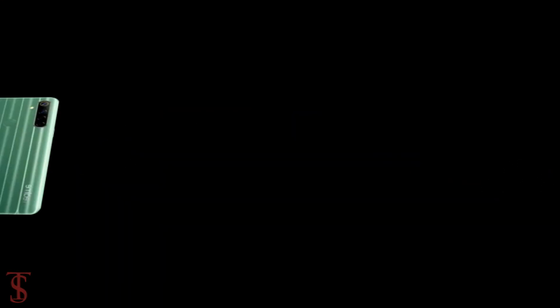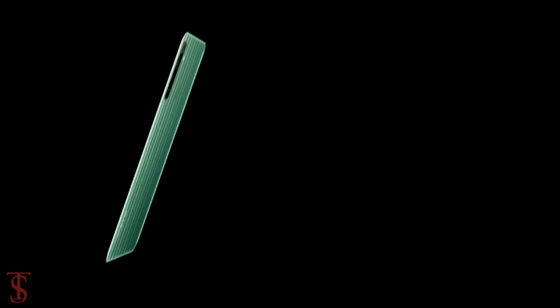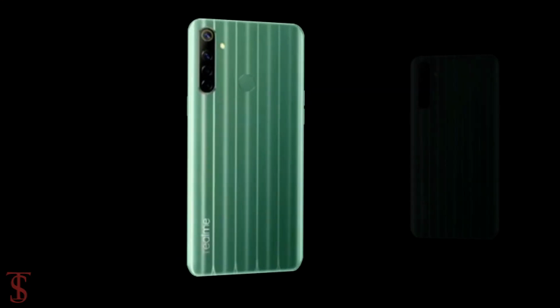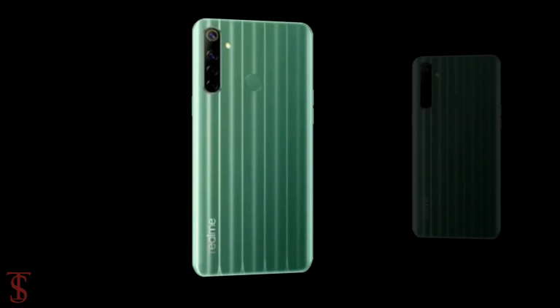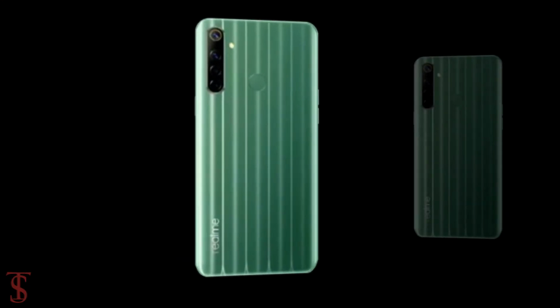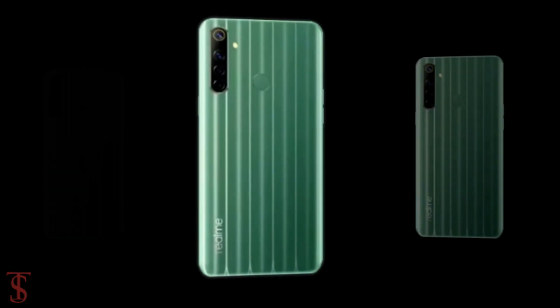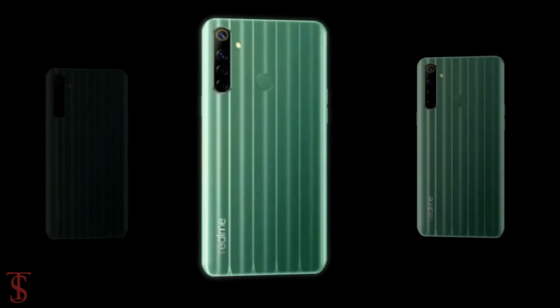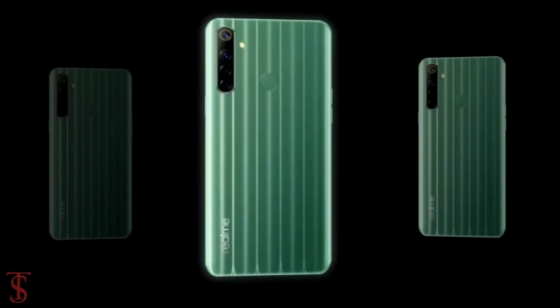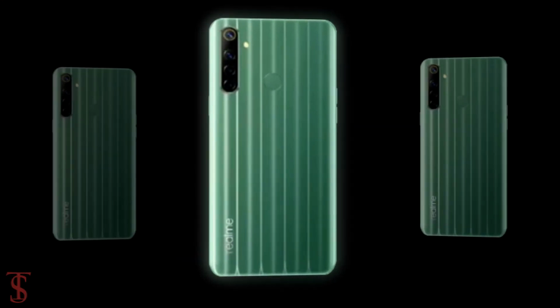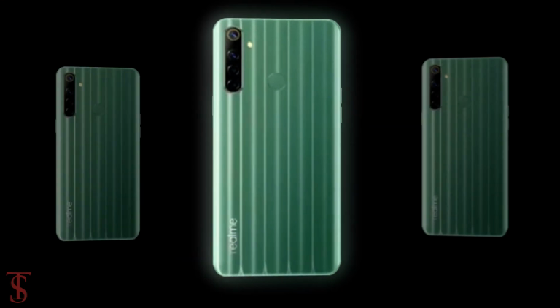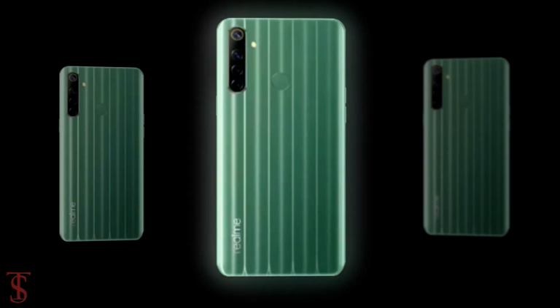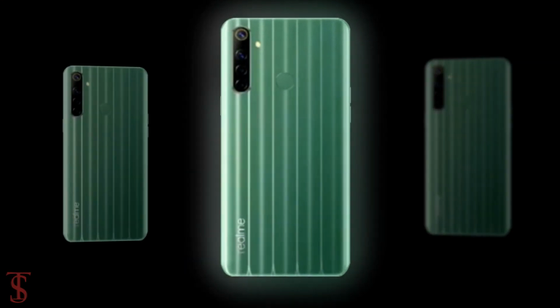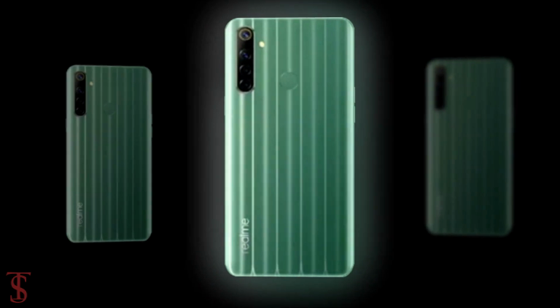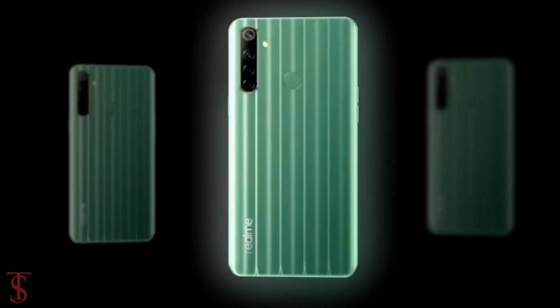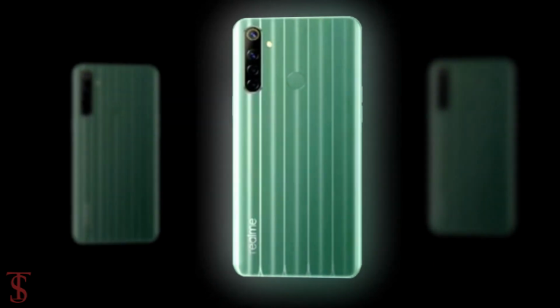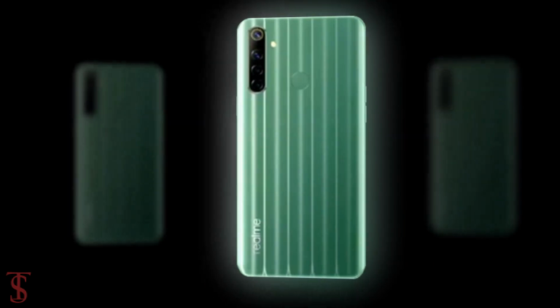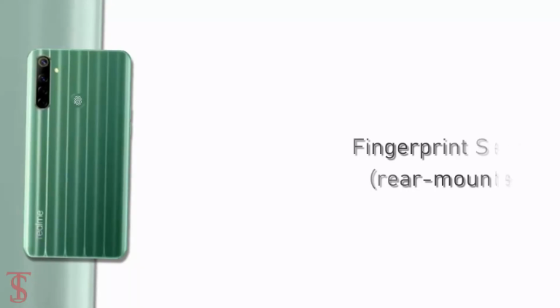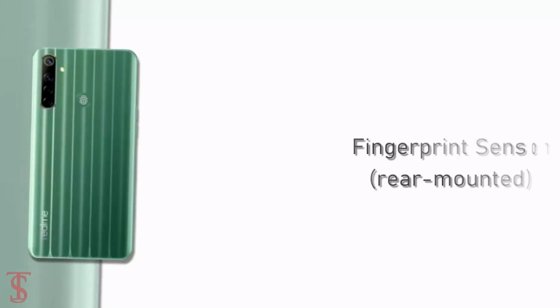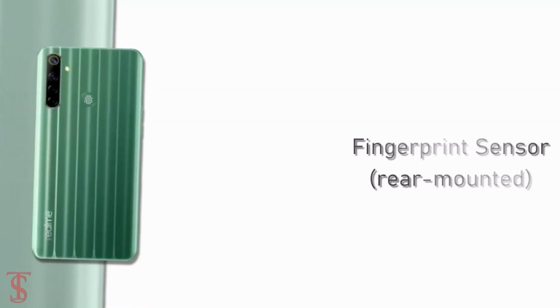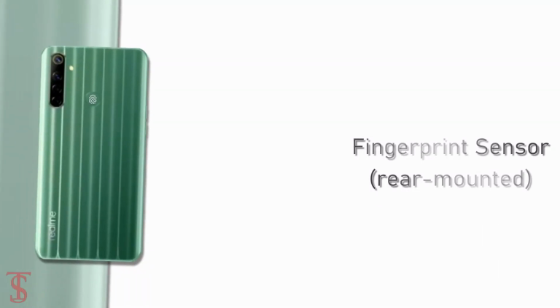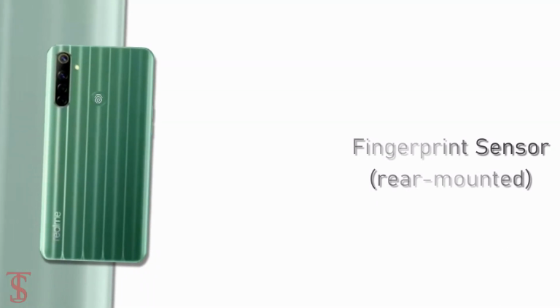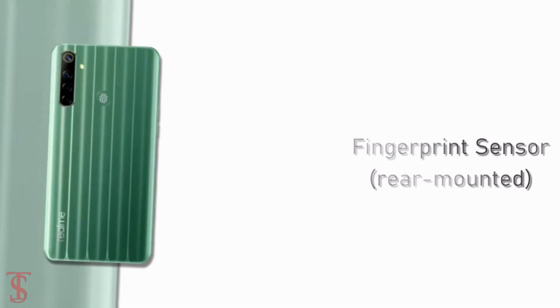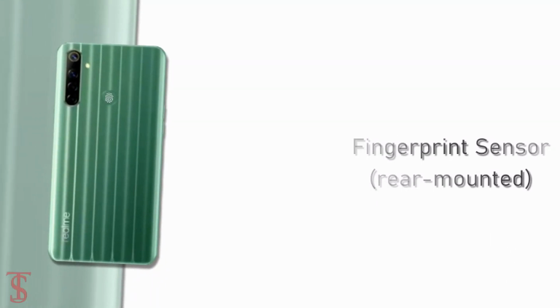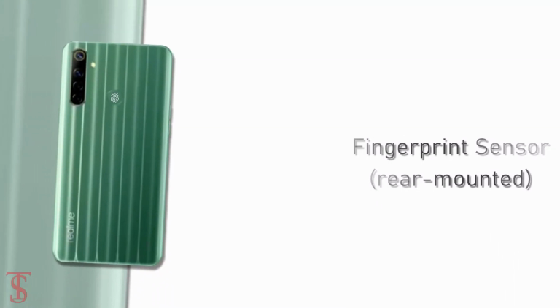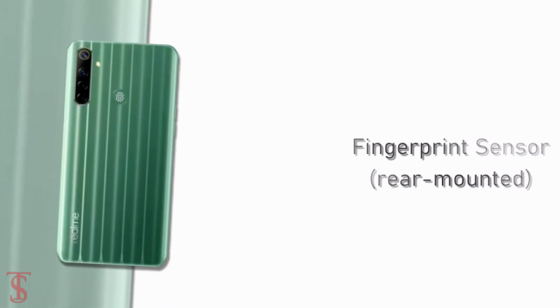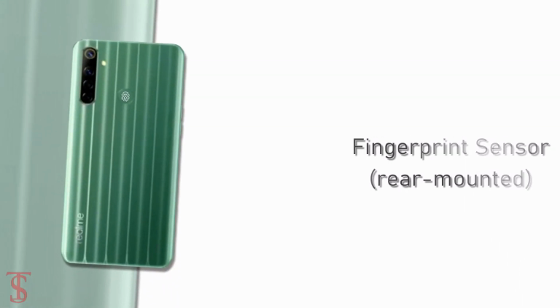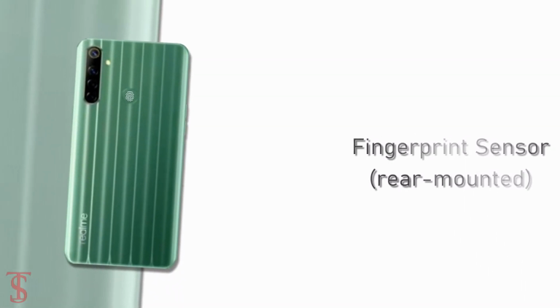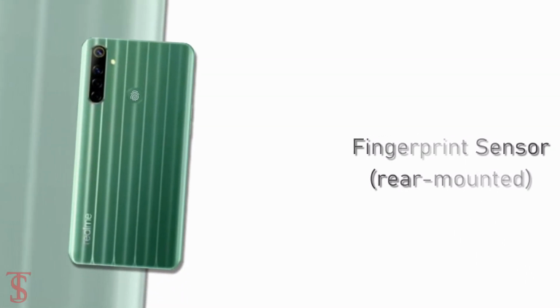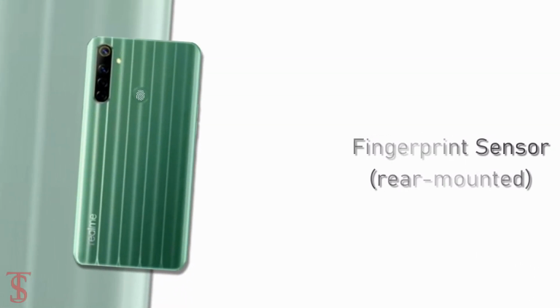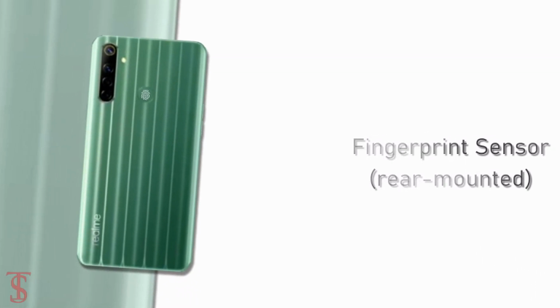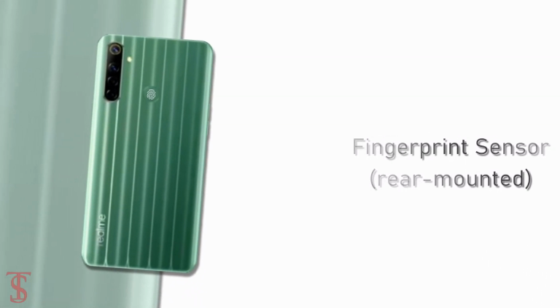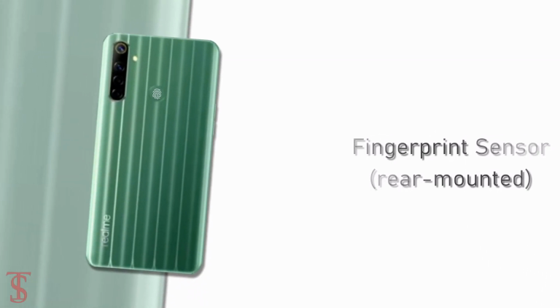Additionally, the smartphone also features a rear-mounted fingerprint sensor for authentication.